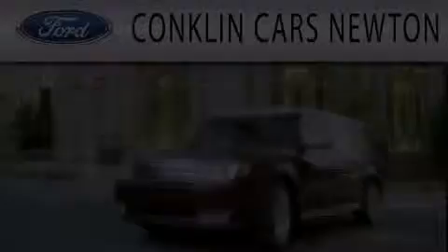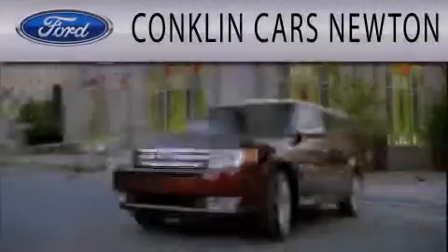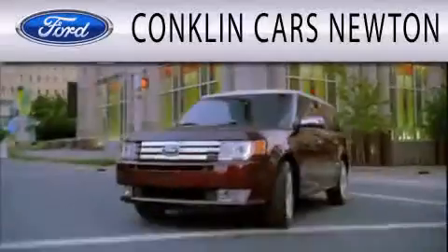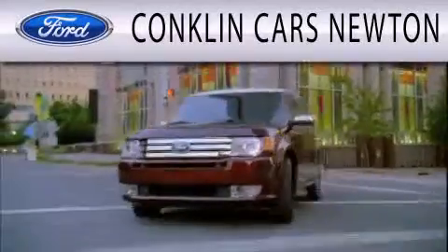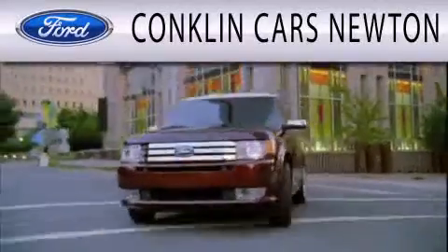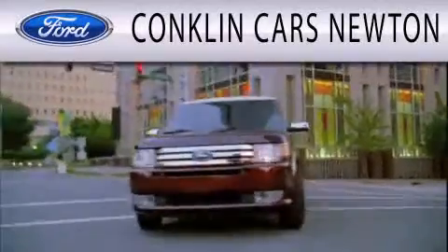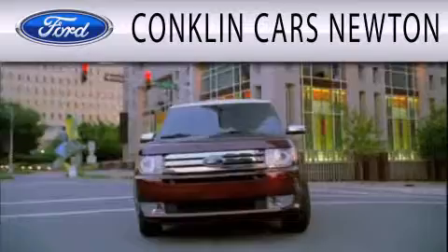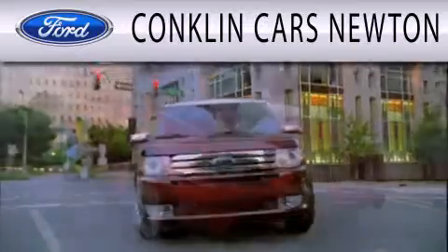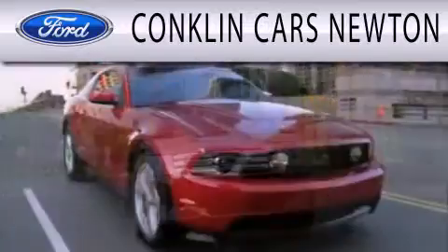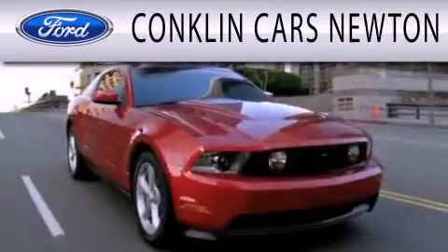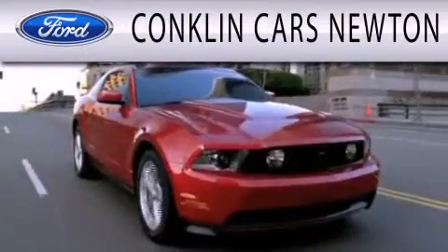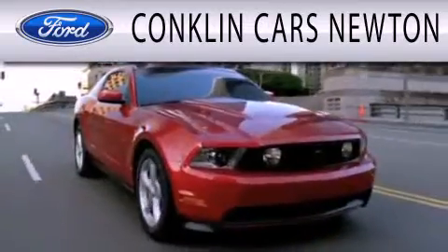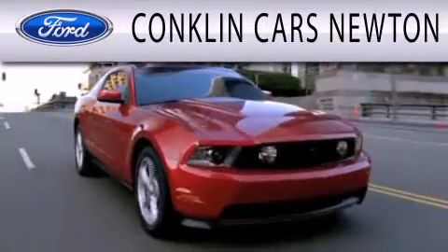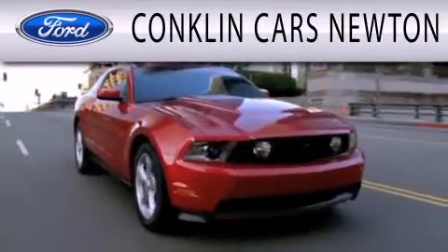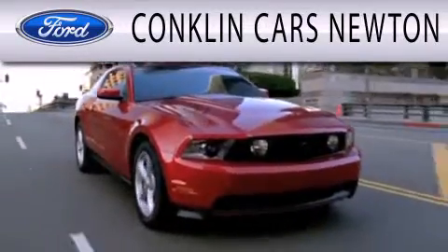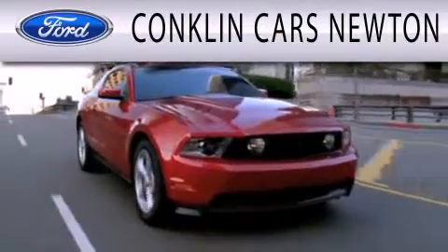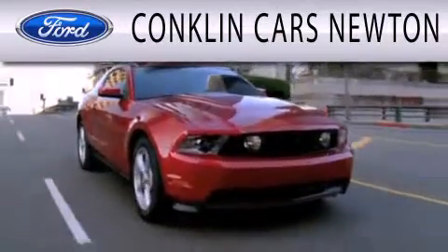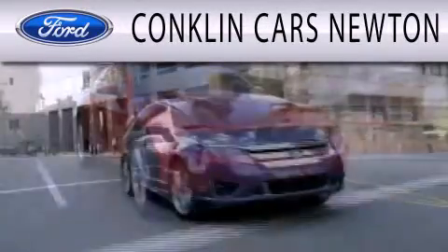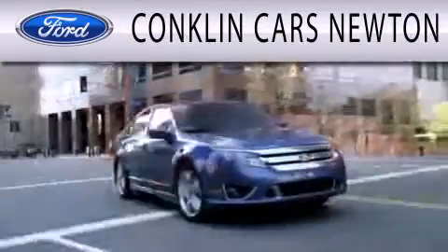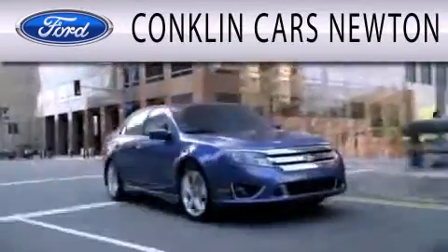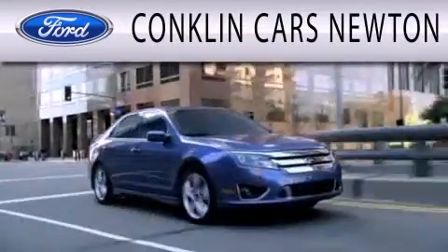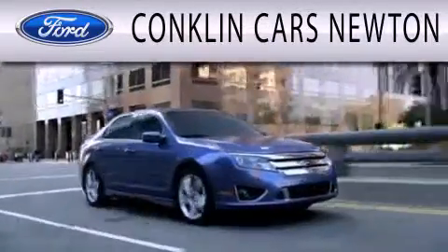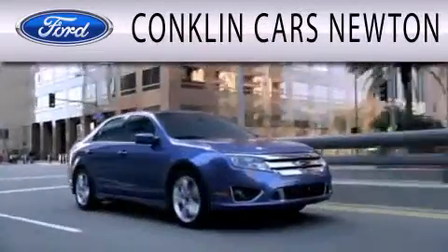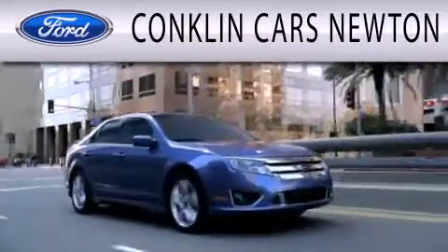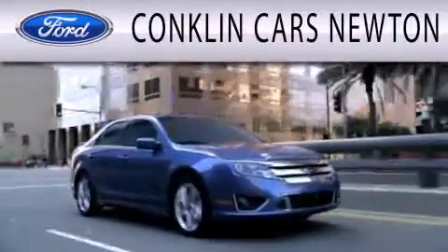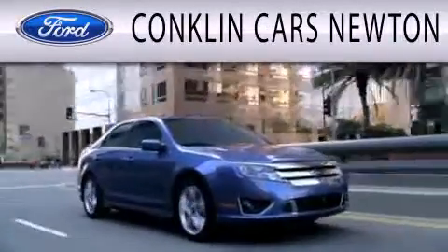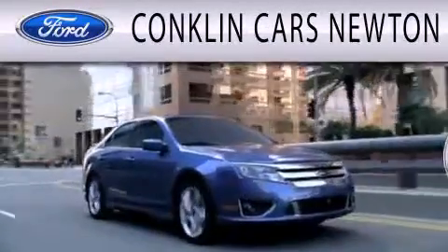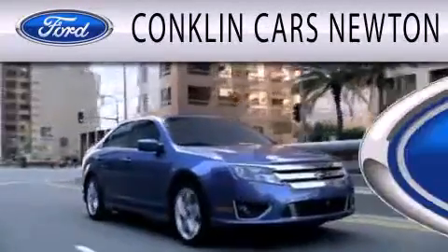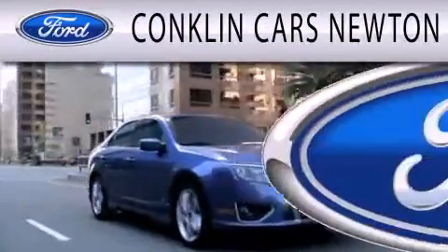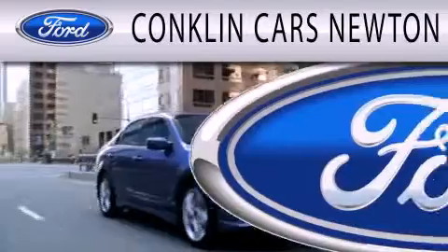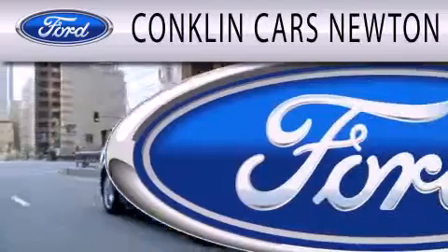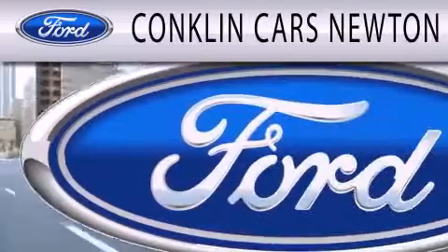Conklin Cars Newton is dedicated to doing everything possible to ensure that the experience you have selecting your next vehicle is as pleasant as possible.